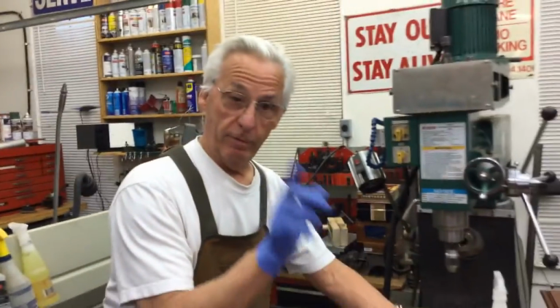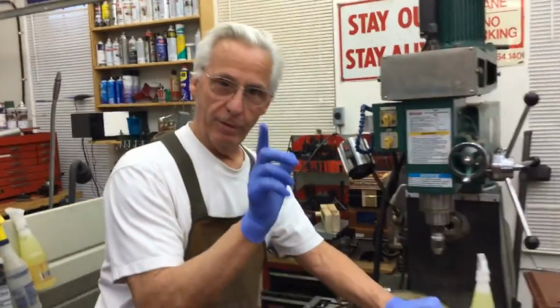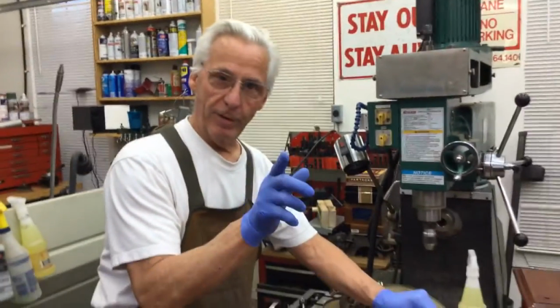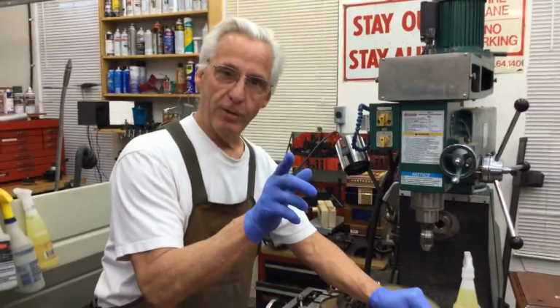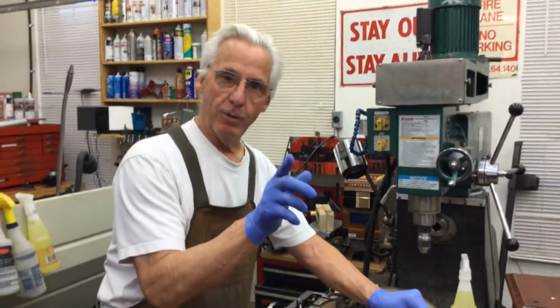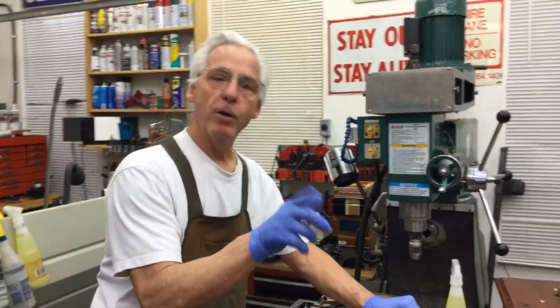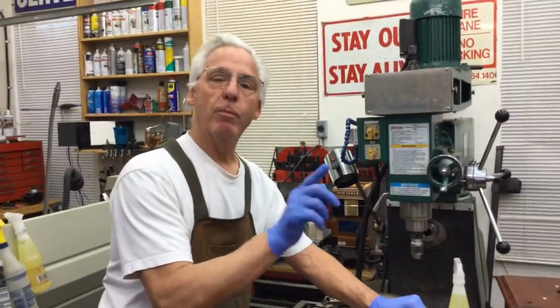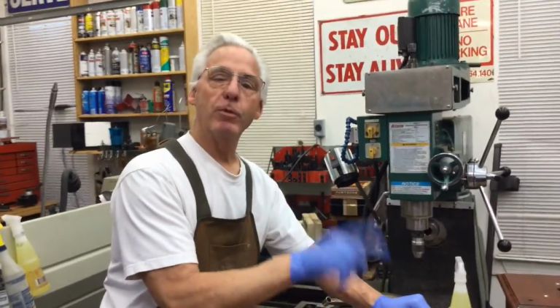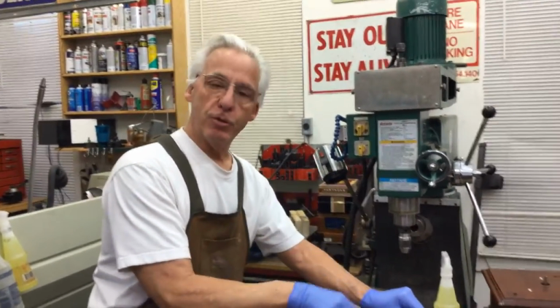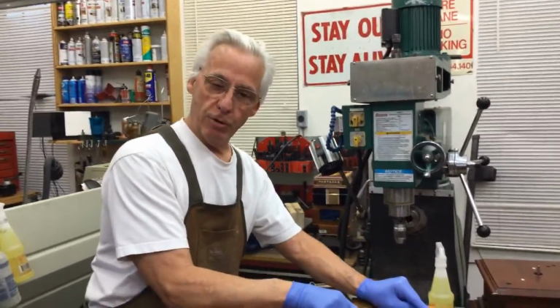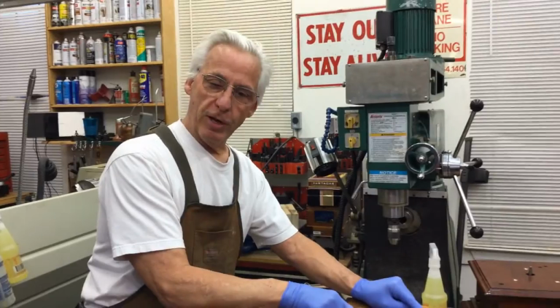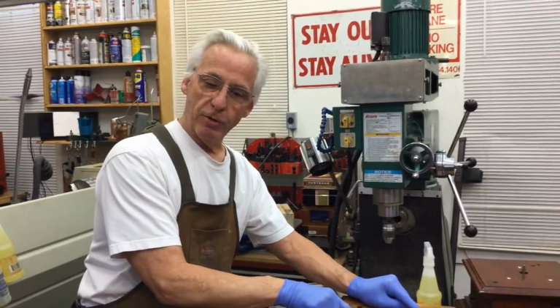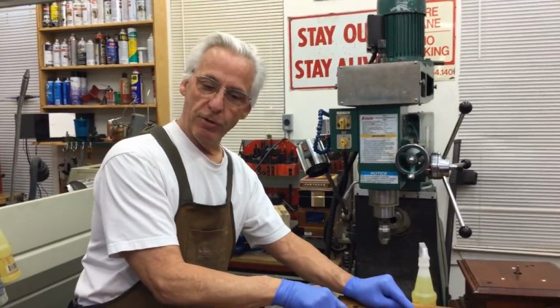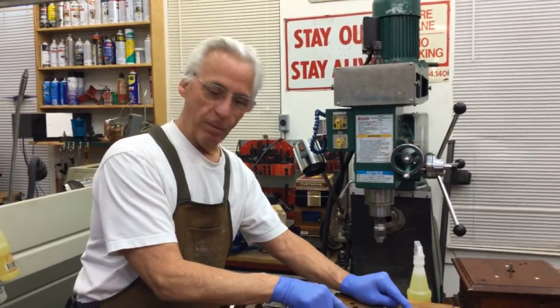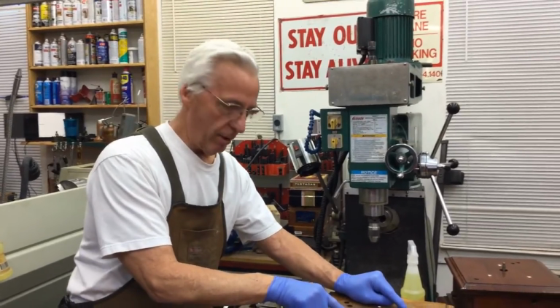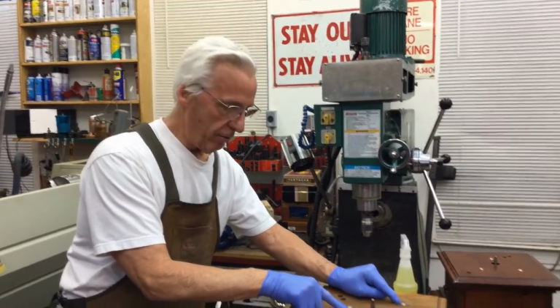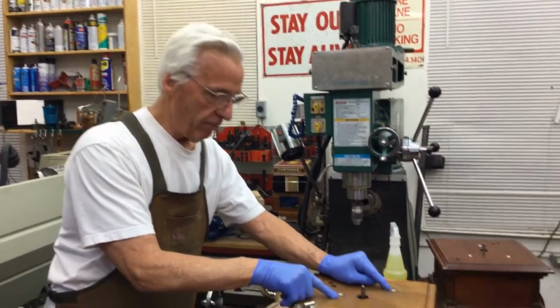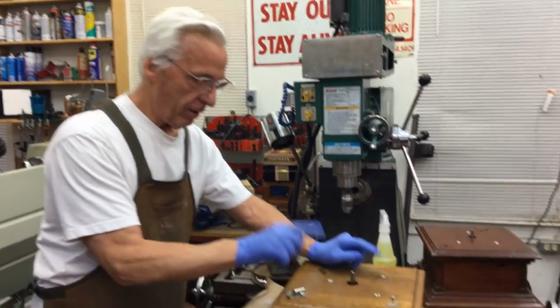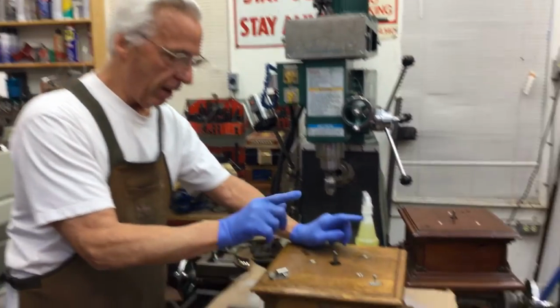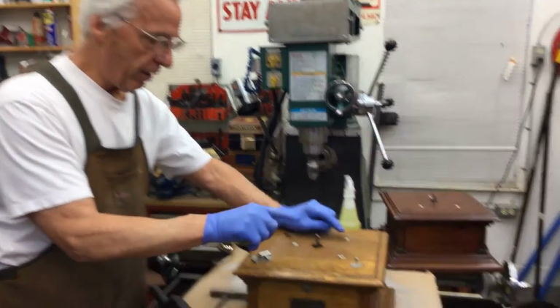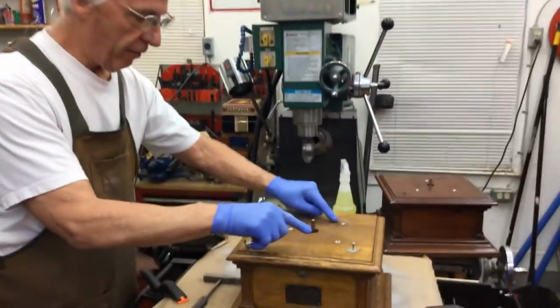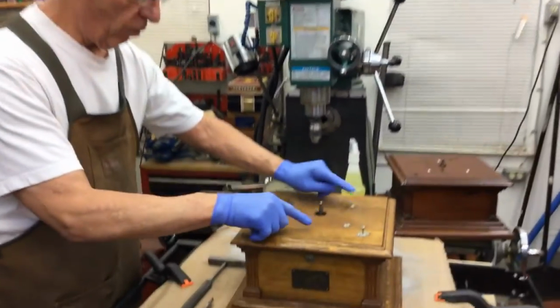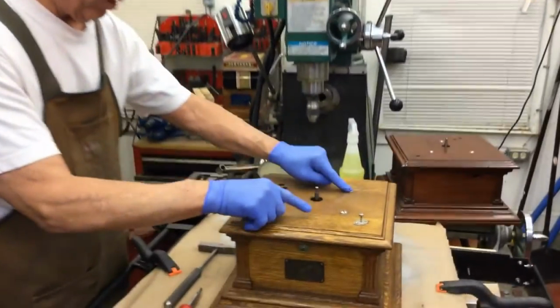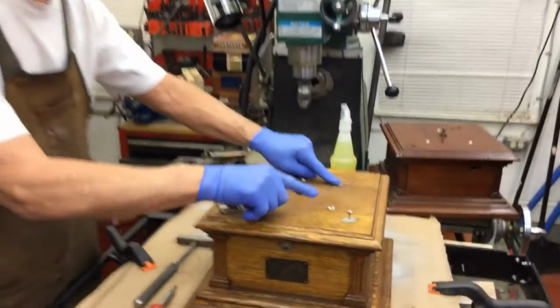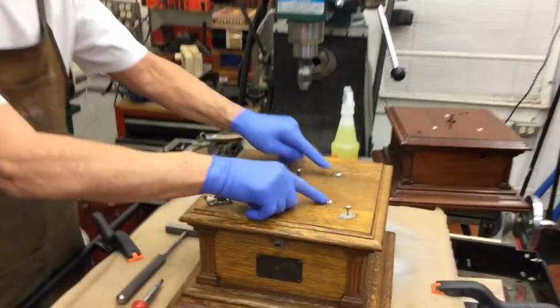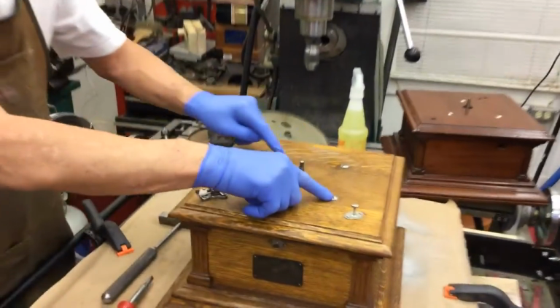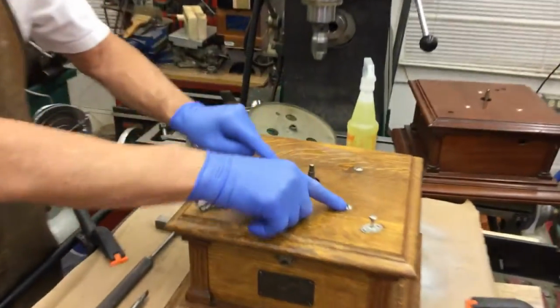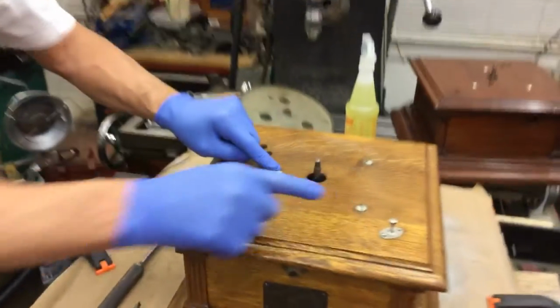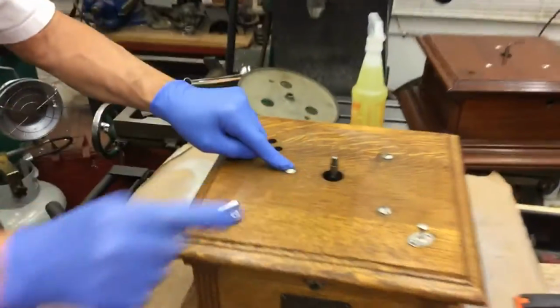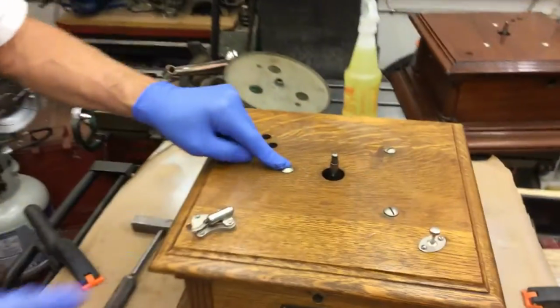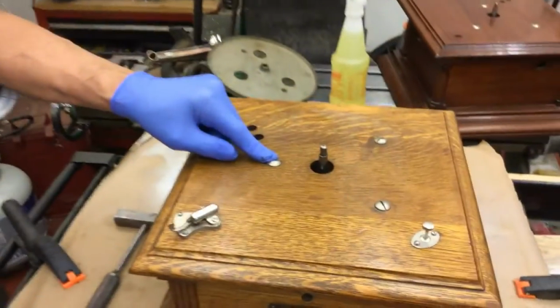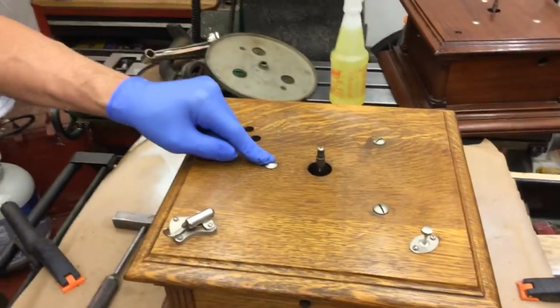The second thing you do is take the turntable off. Now we have one, two, and three screws.